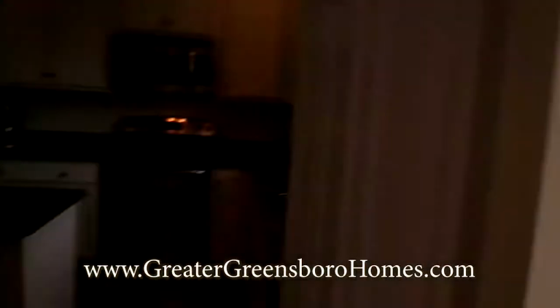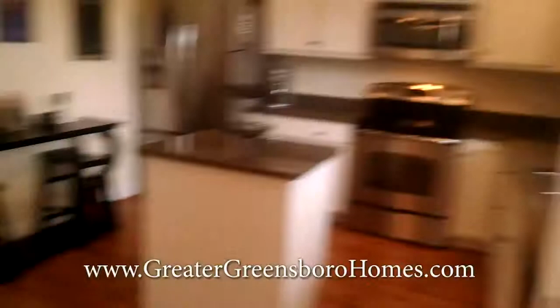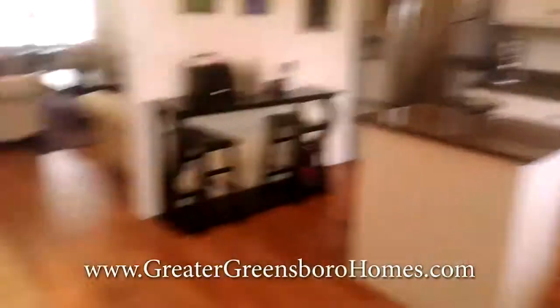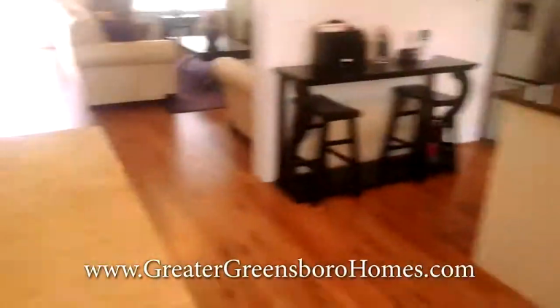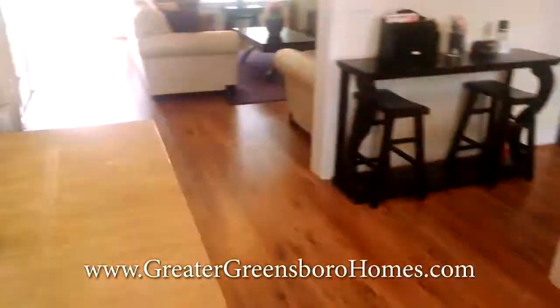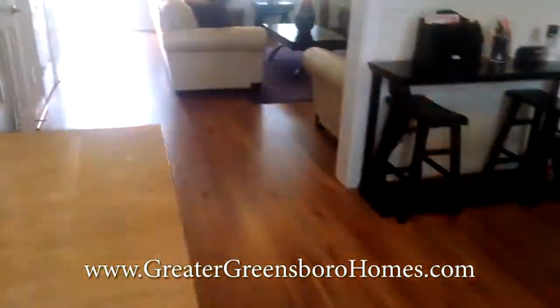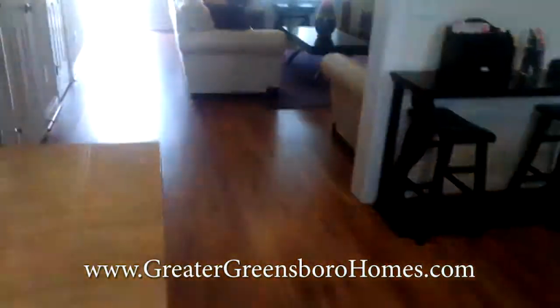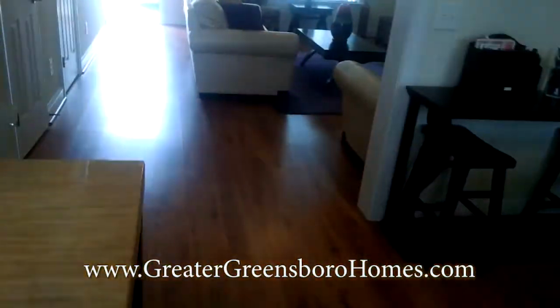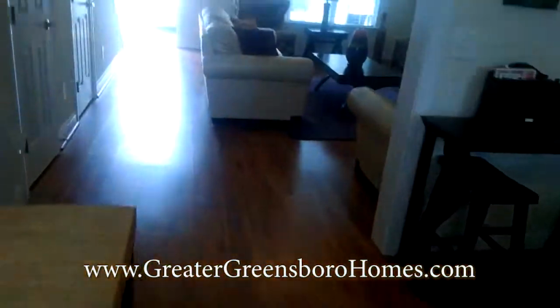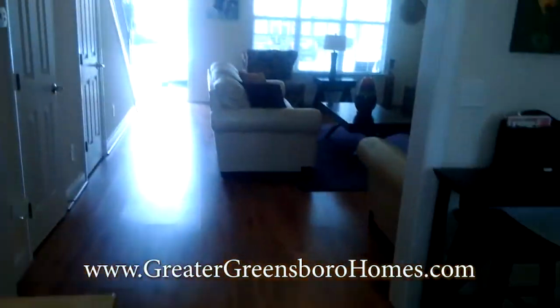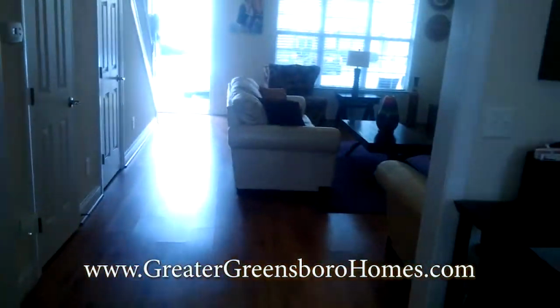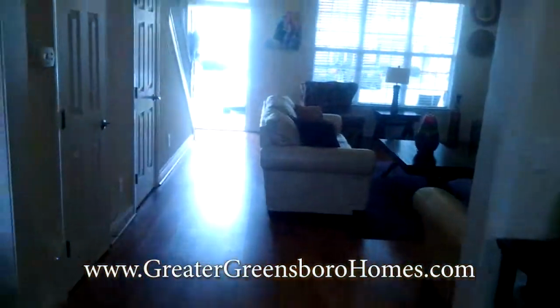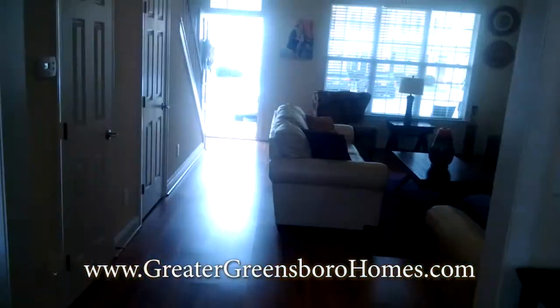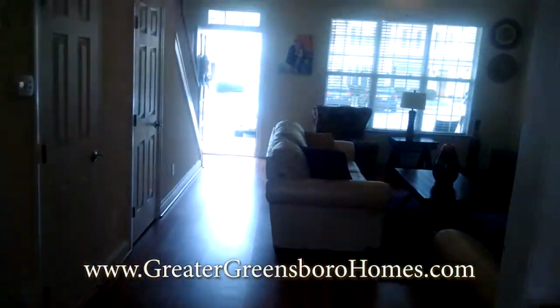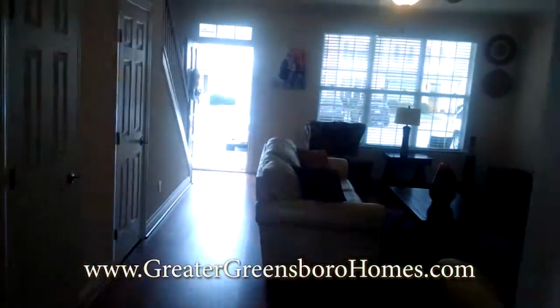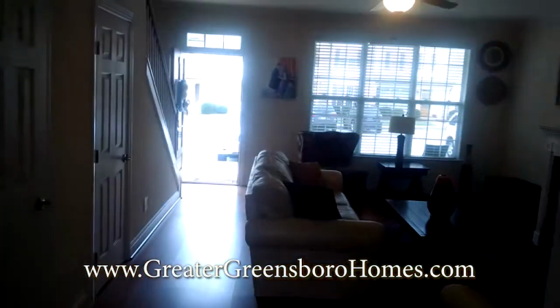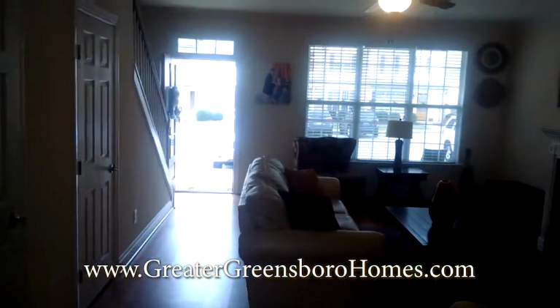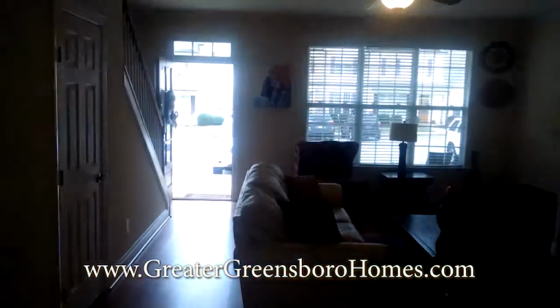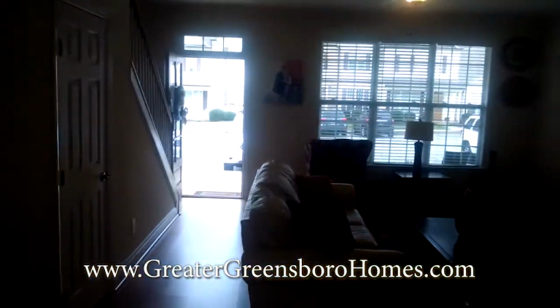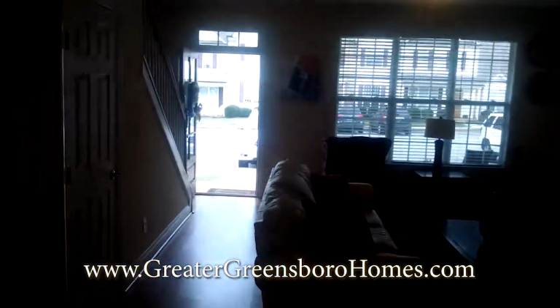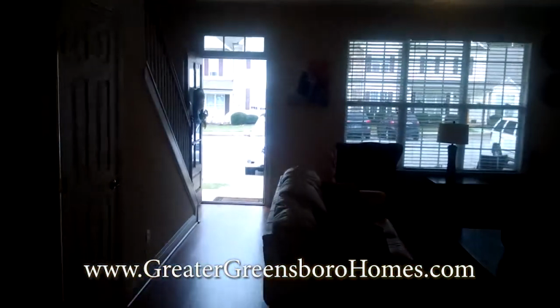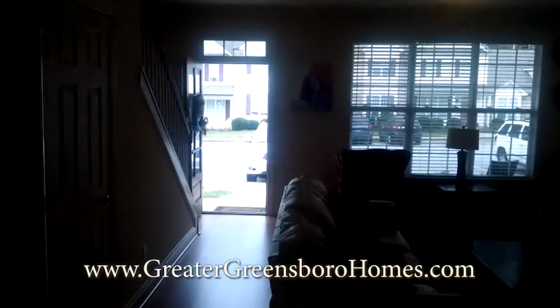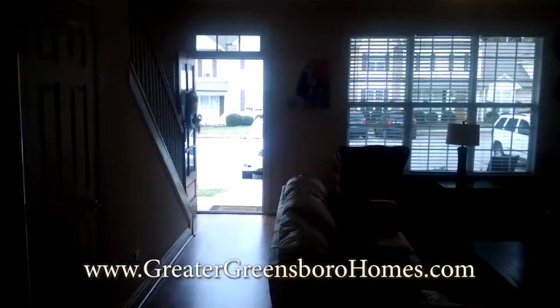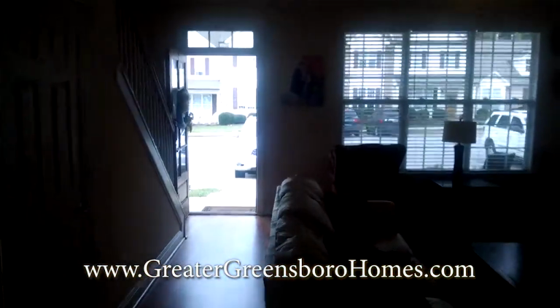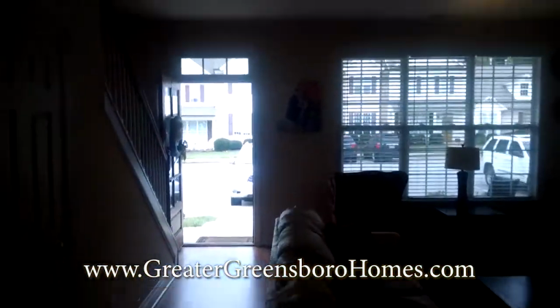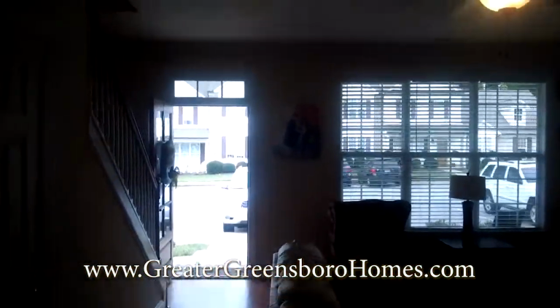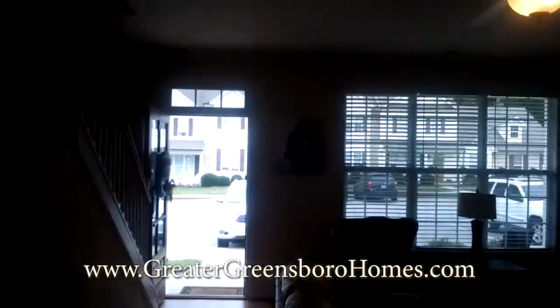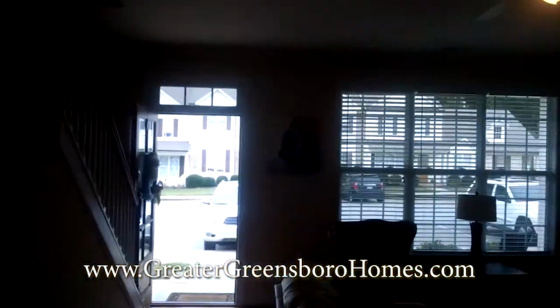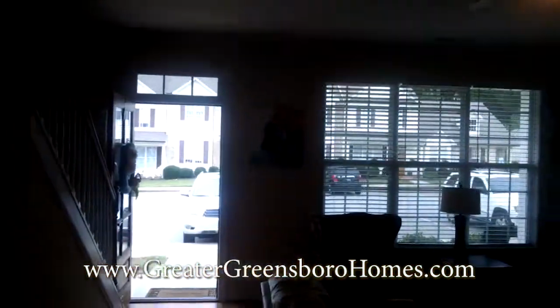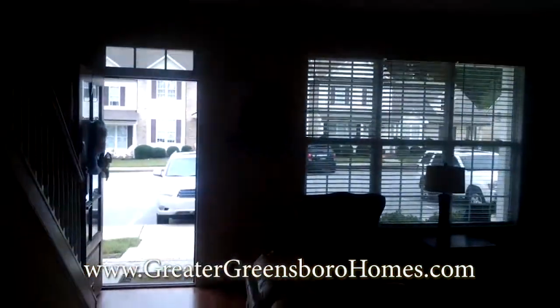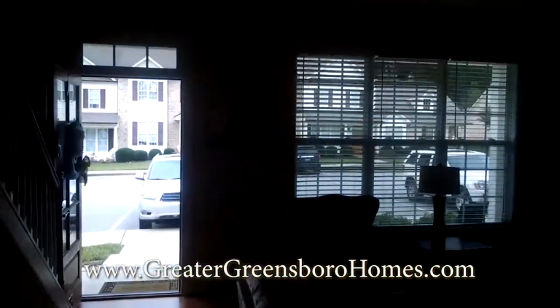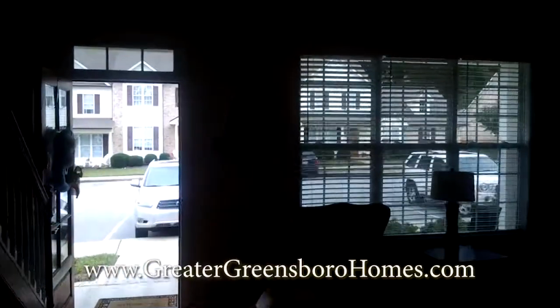Pretty impressive — great natural light in this home, and nine foot ceilings.